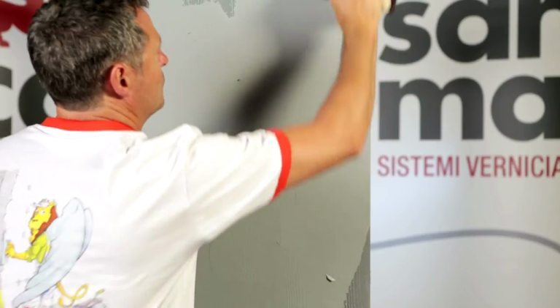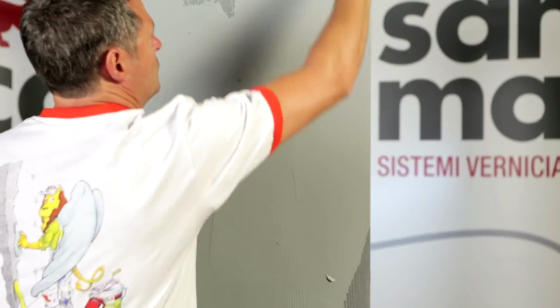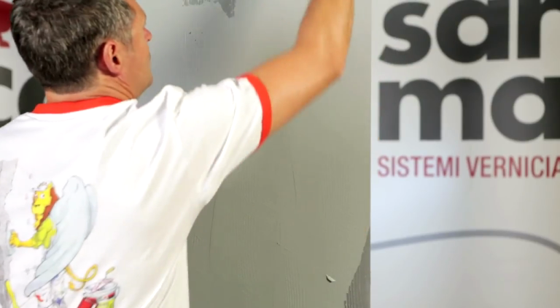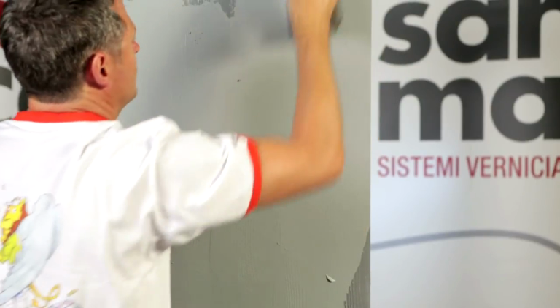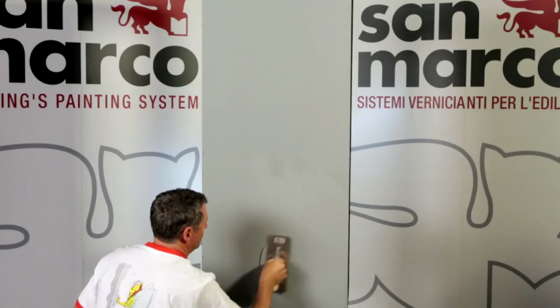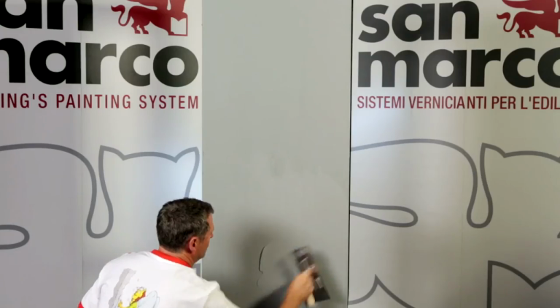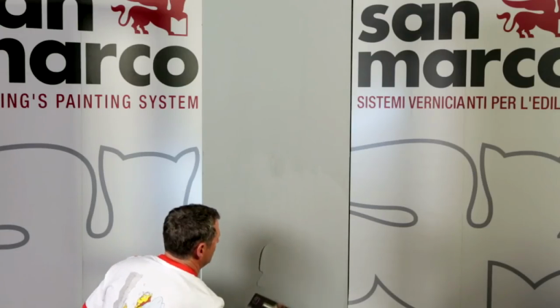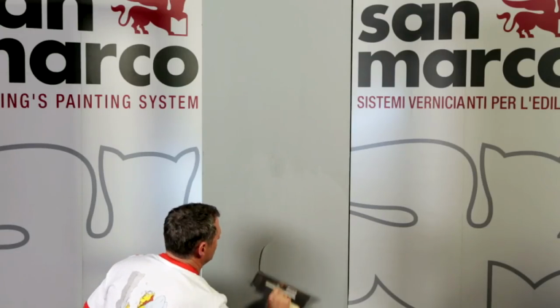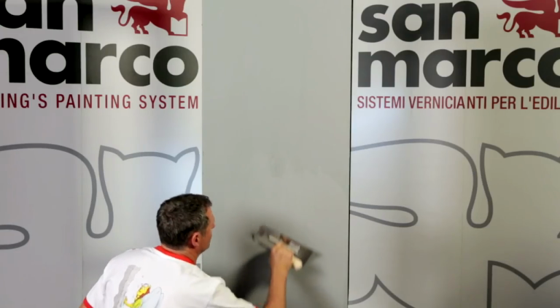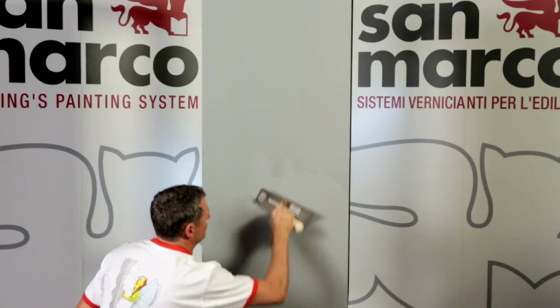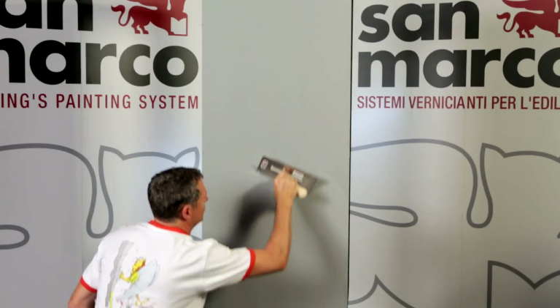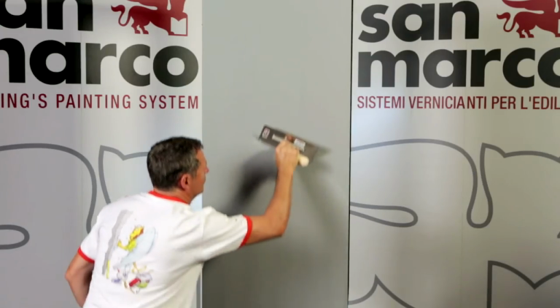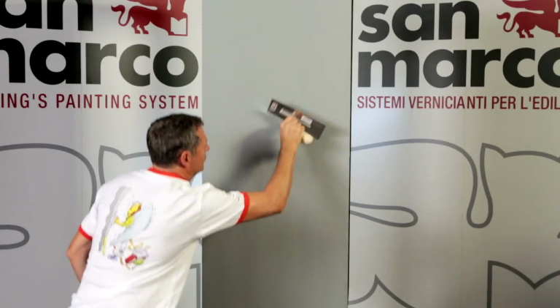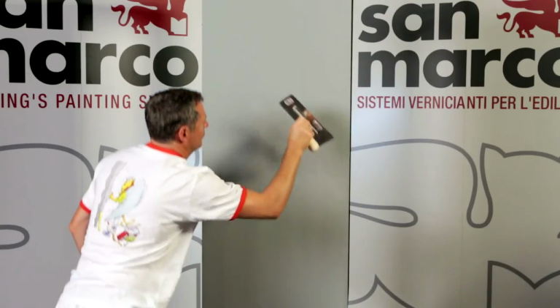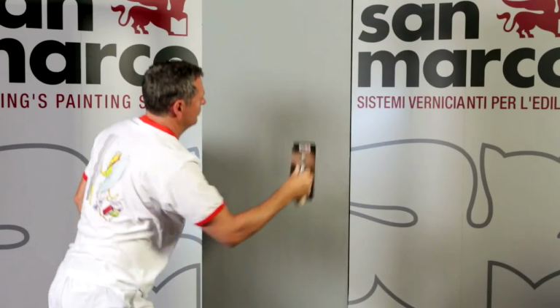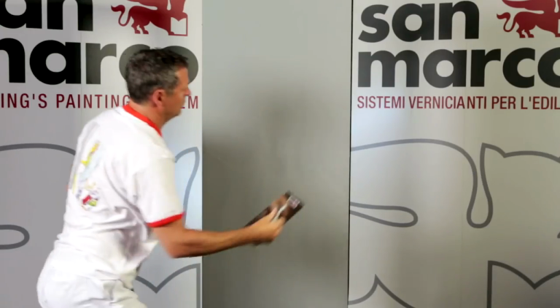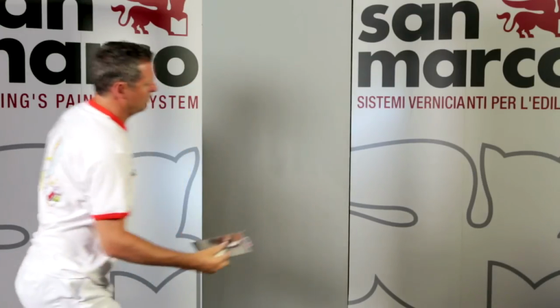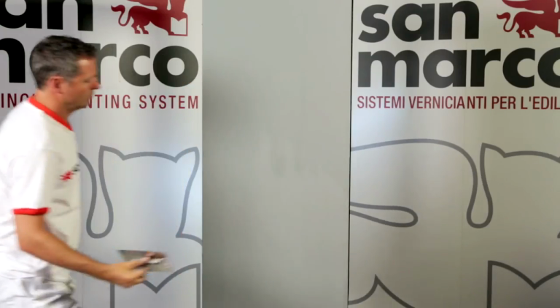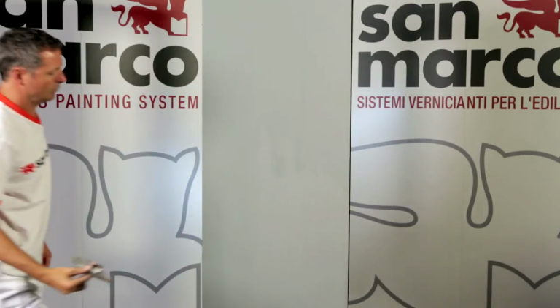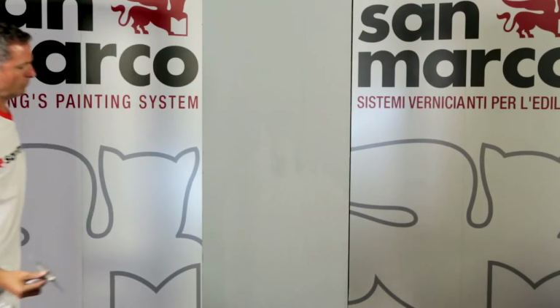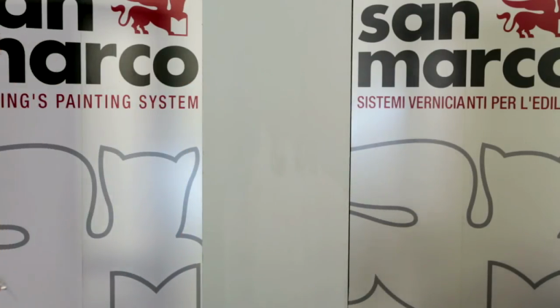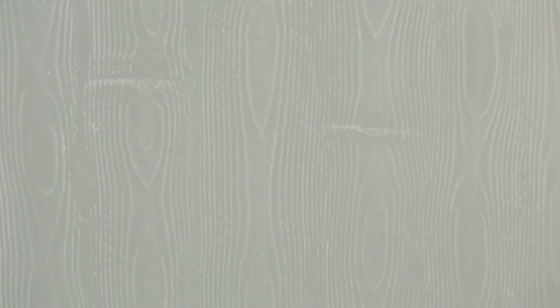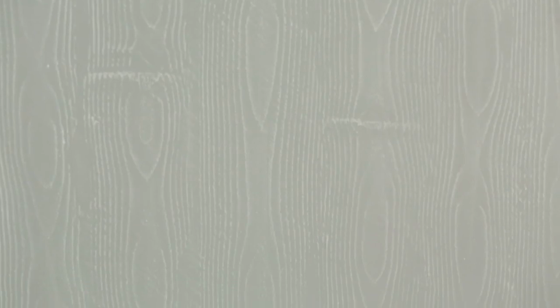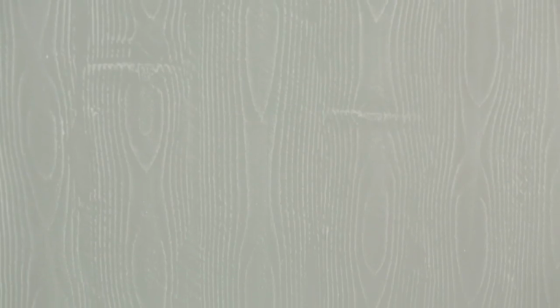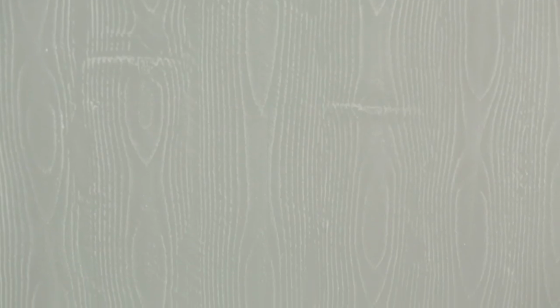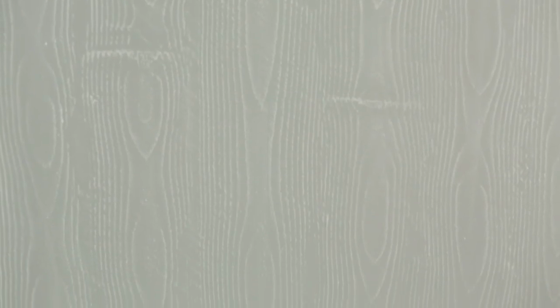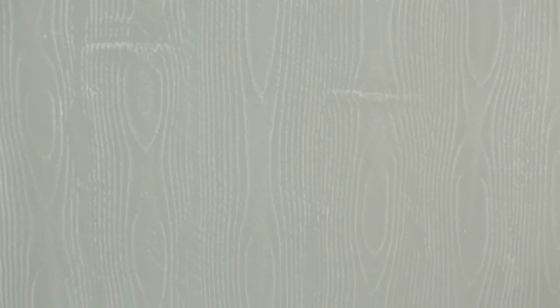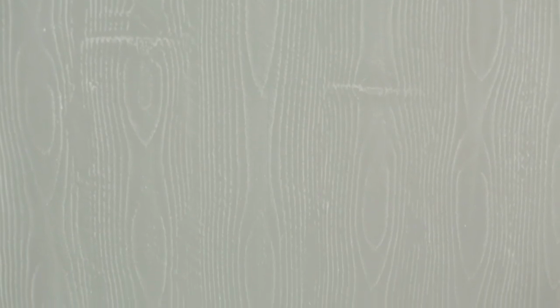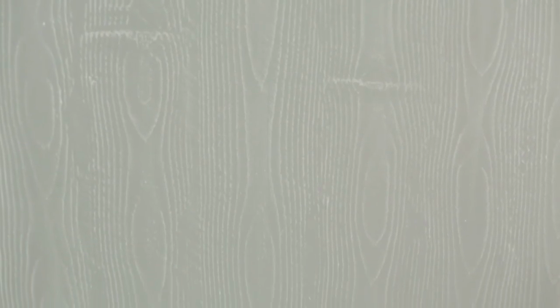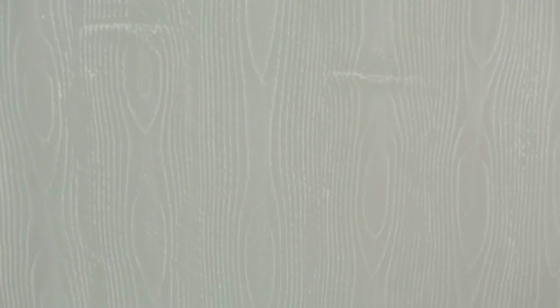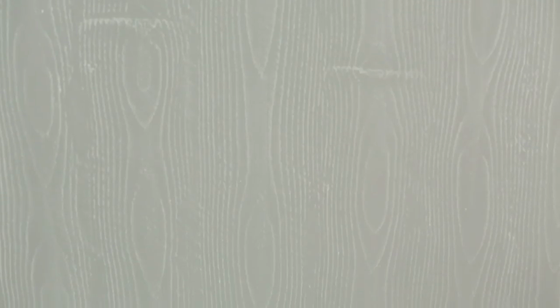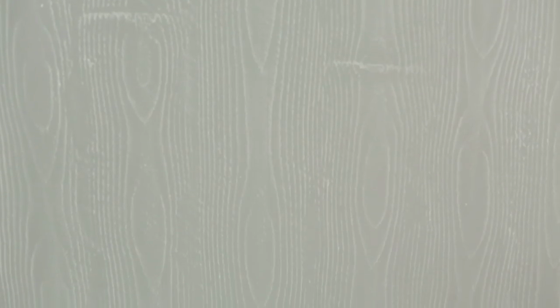To have more protection, it is possible to apply one coat of Decofim Opaco.